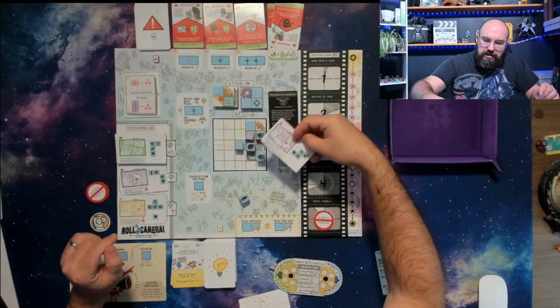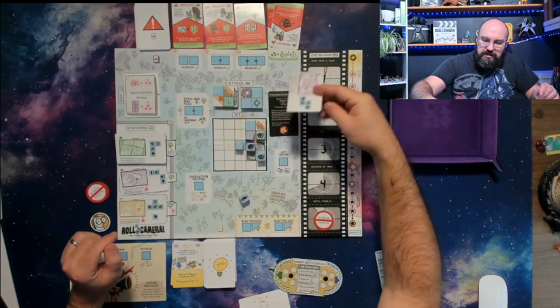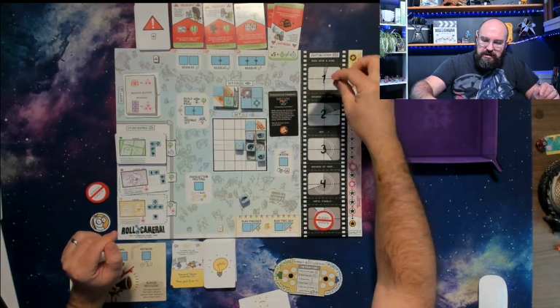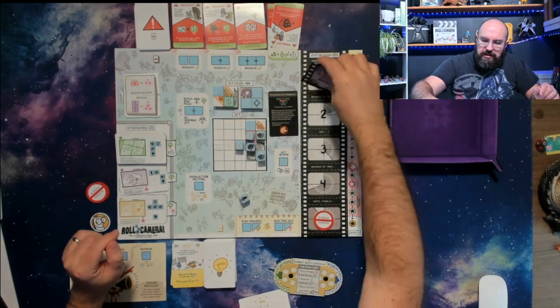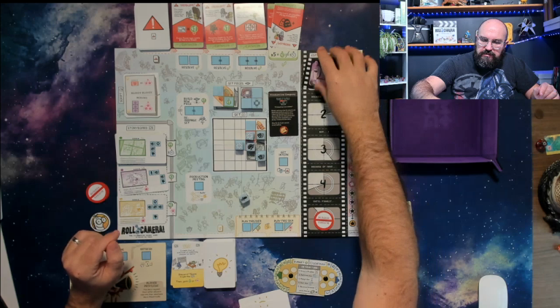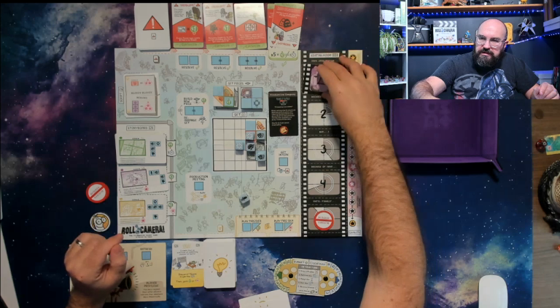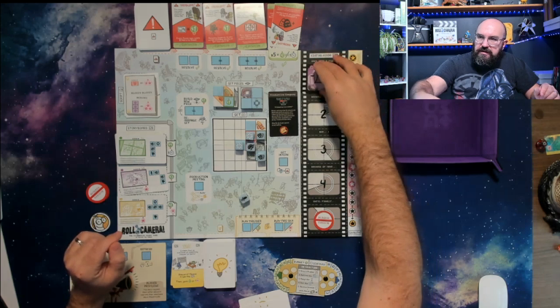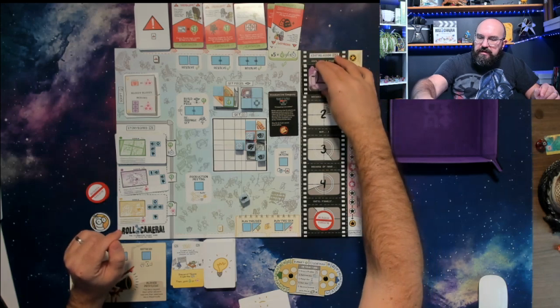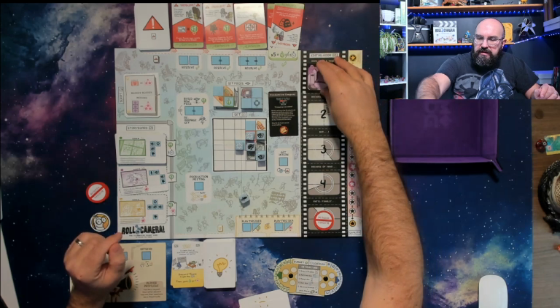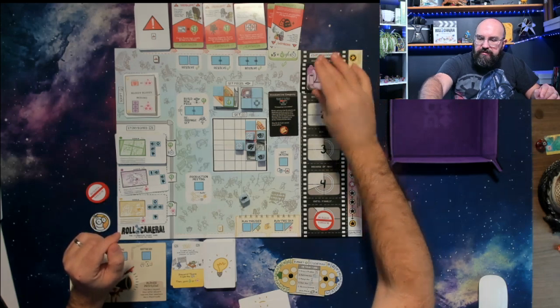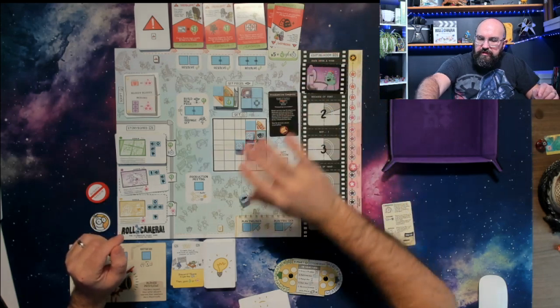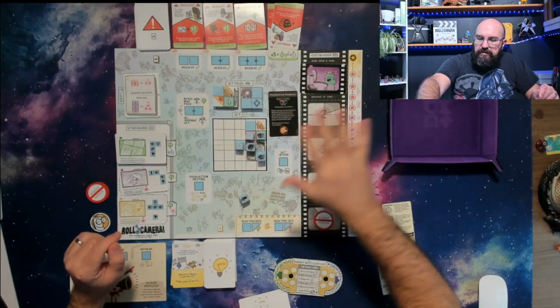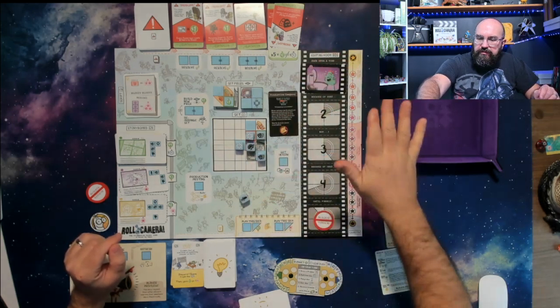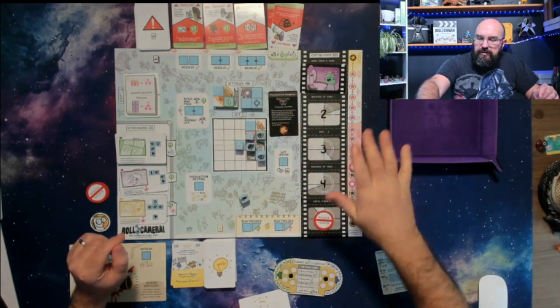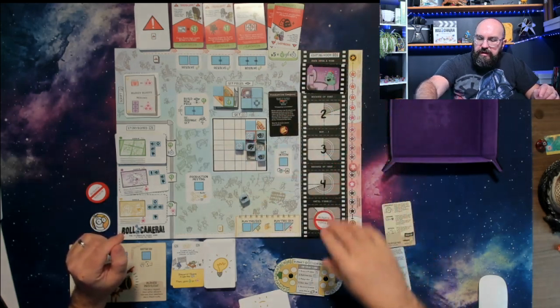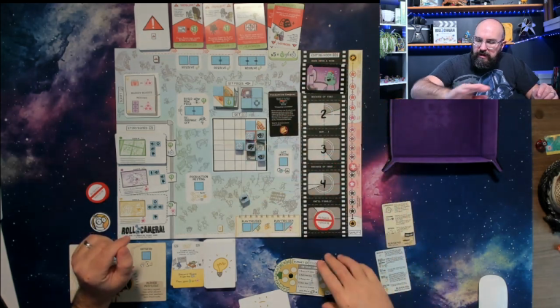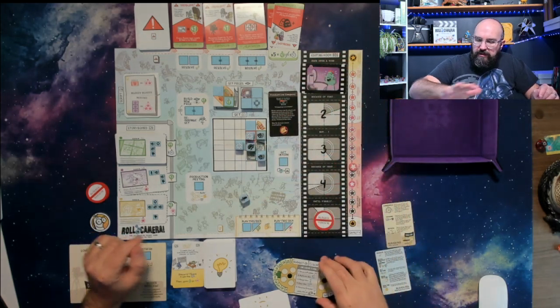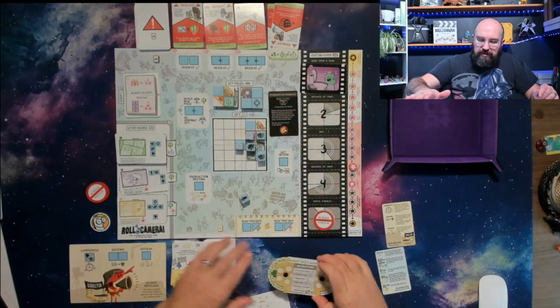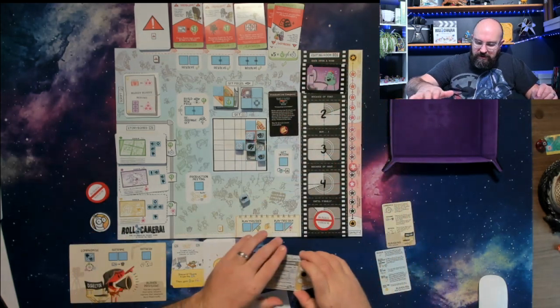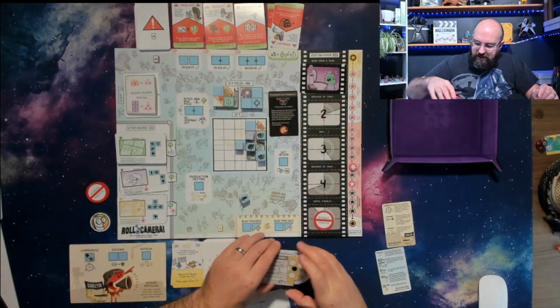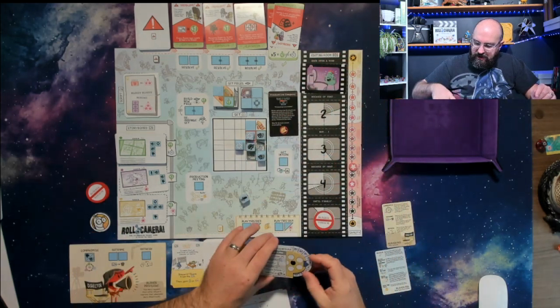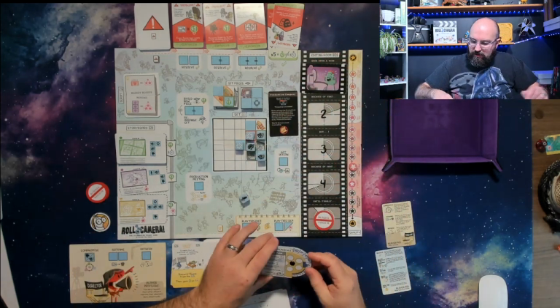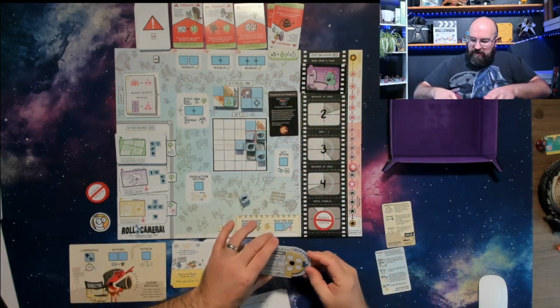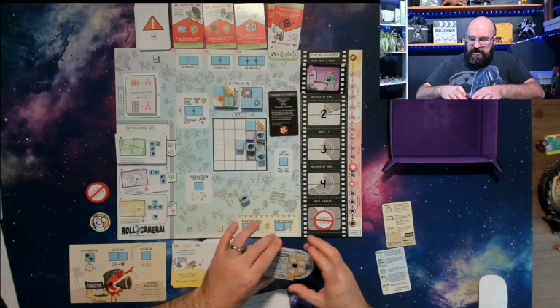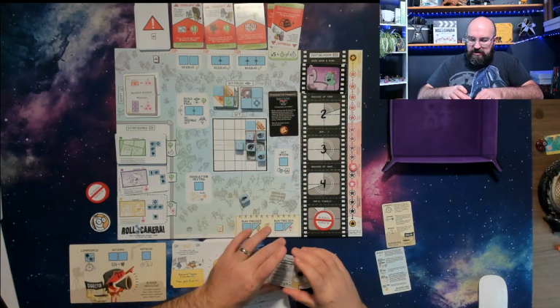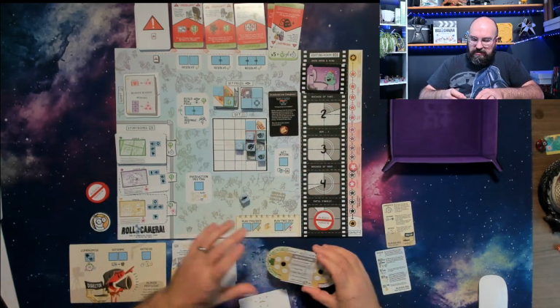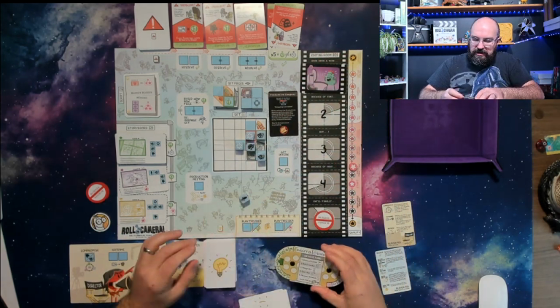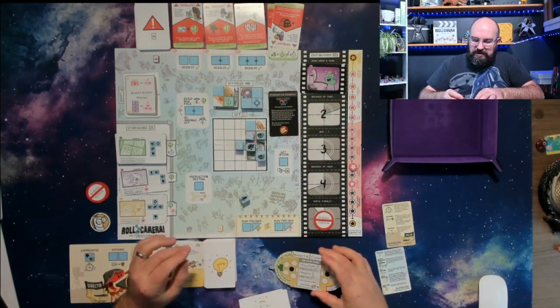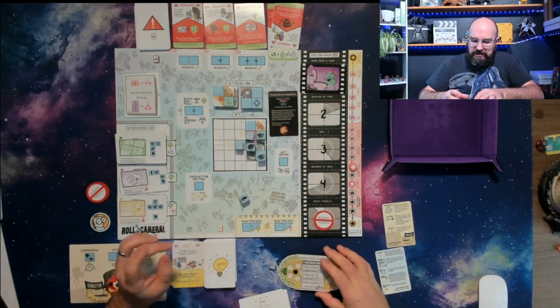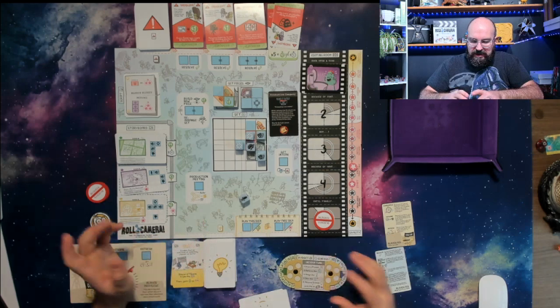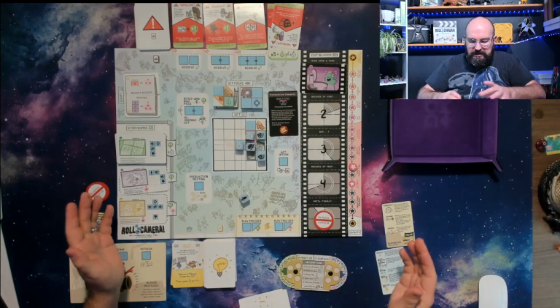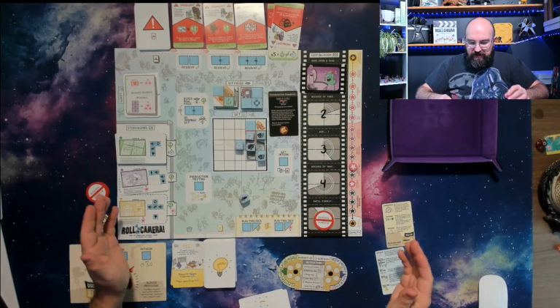The new problem I drew says the cinematographer insists on shooting on 120 millimeter film — every scene now costs one more dollar to shoot. Because I placed that on the problem space, that would have been true. So I'm down to eight dollars. We have a full set of problems to deal with.